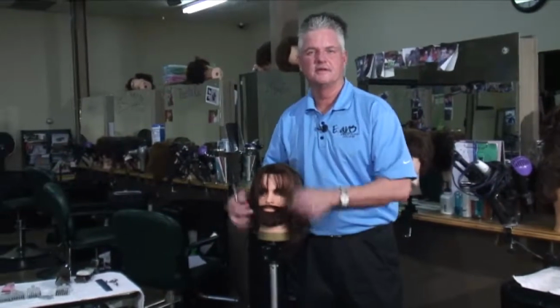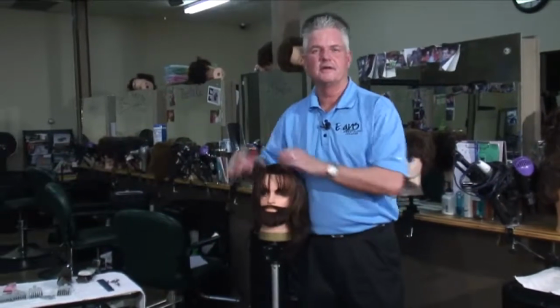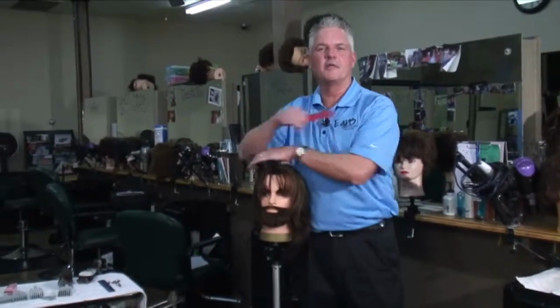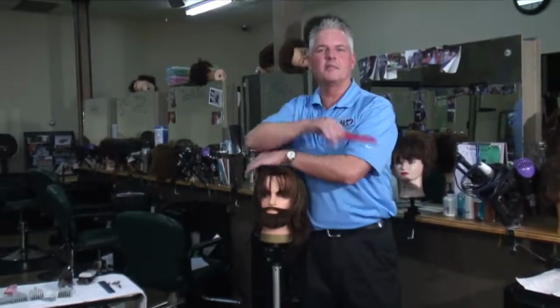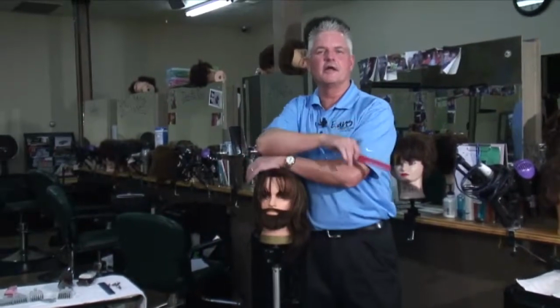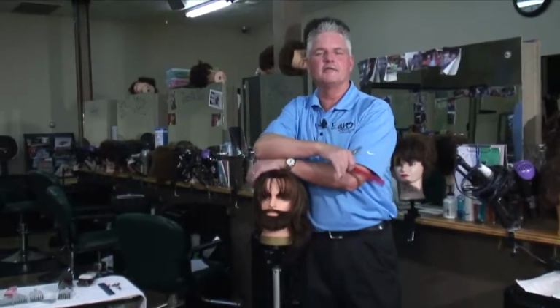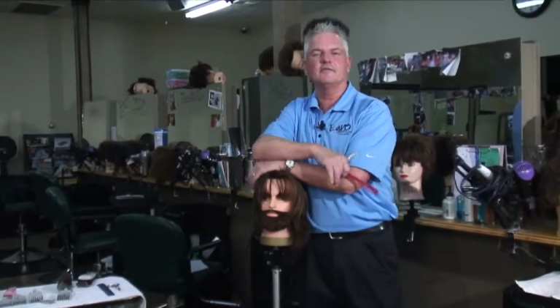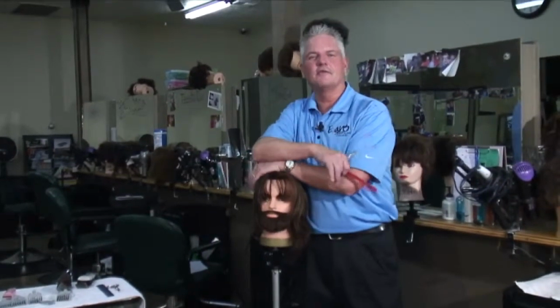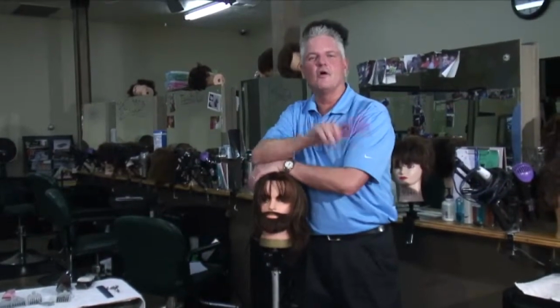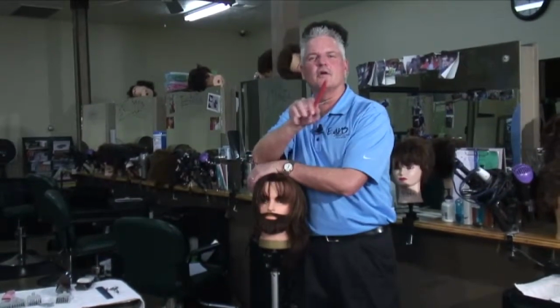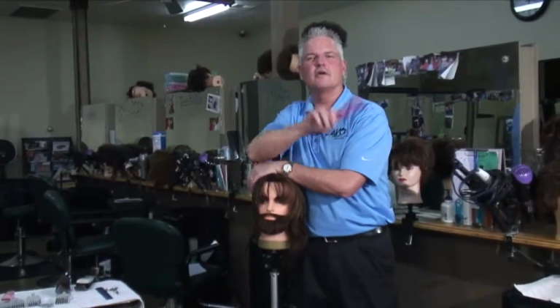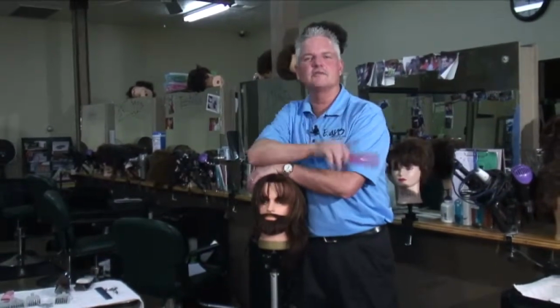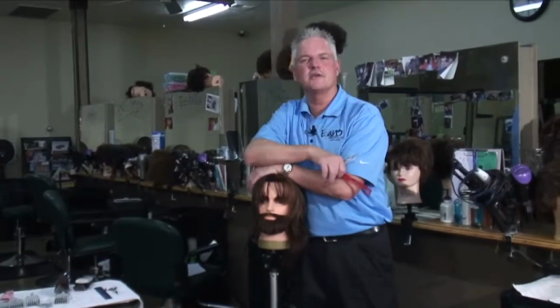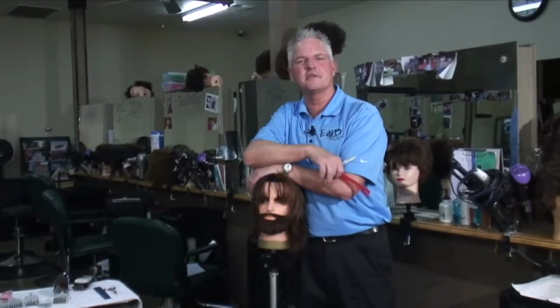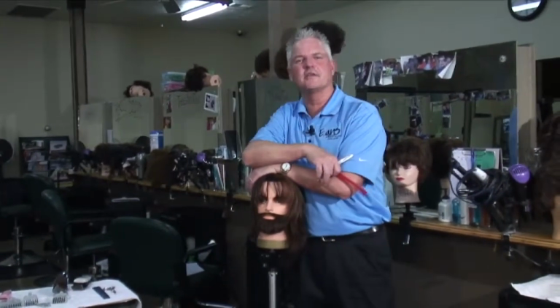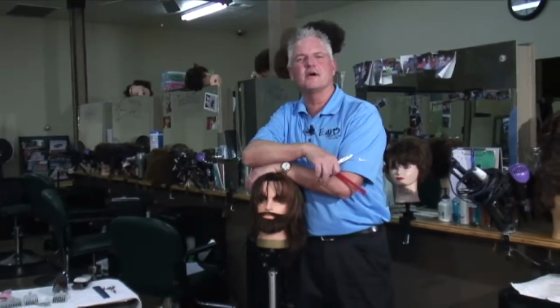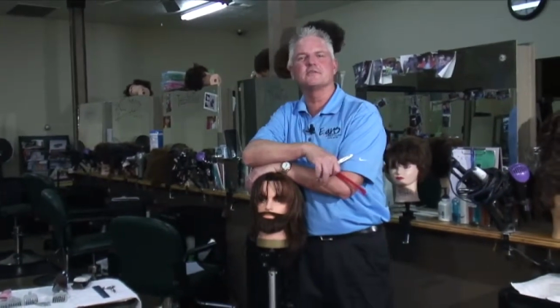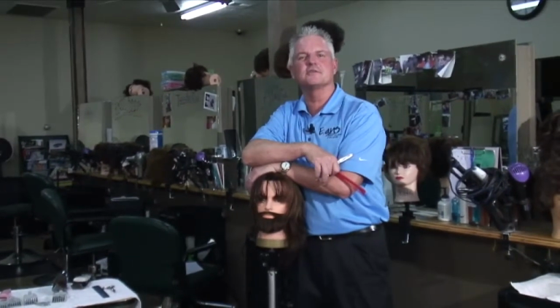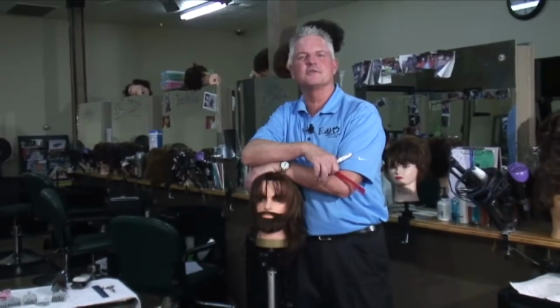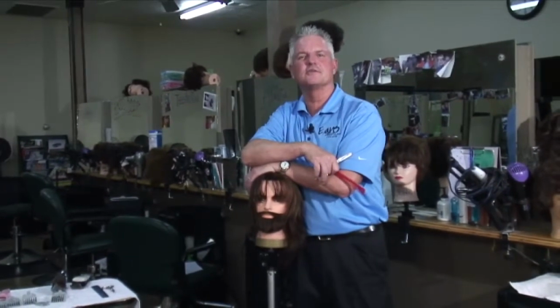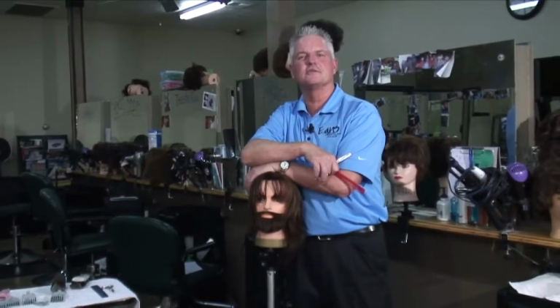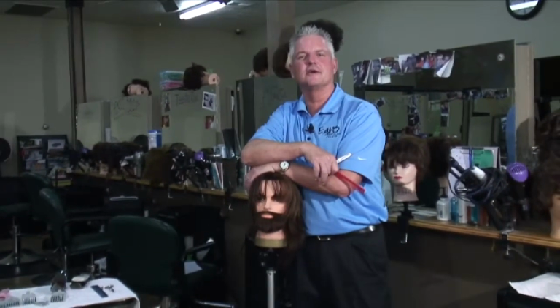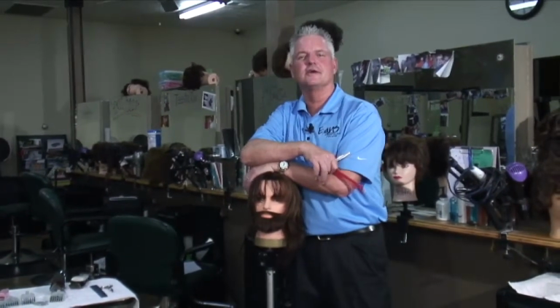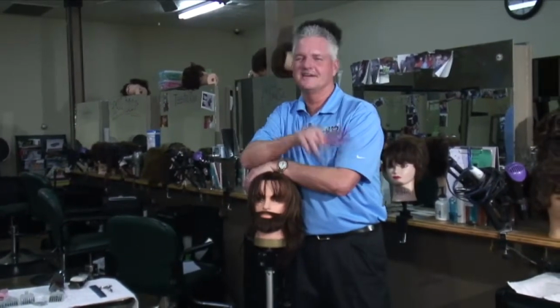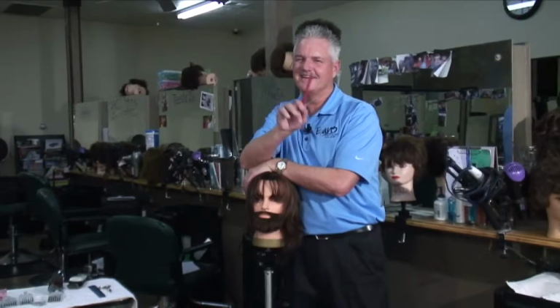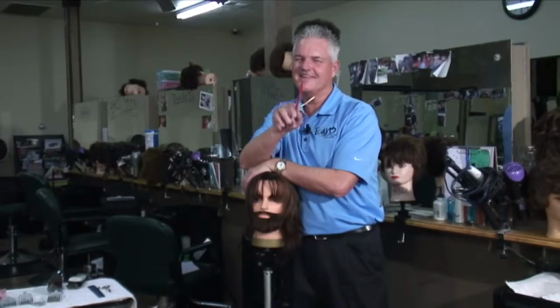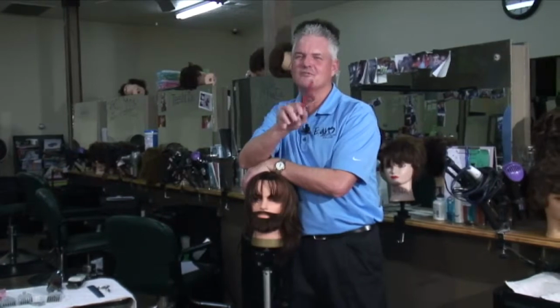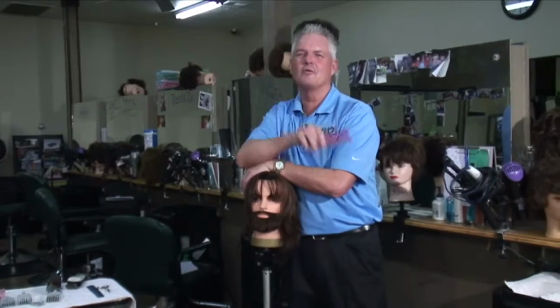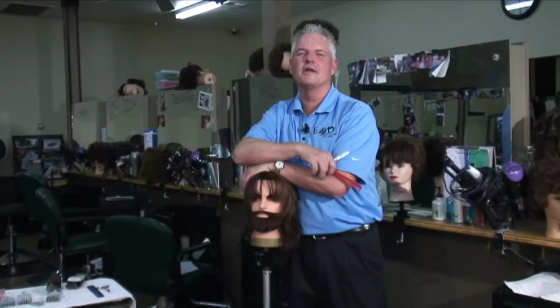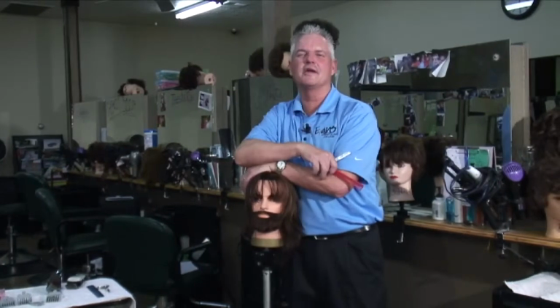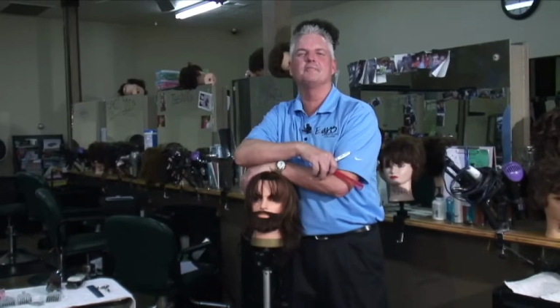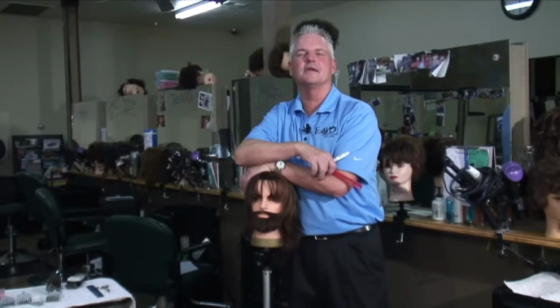I'm Robert Evans, owner of Evans Hairstyling College in St. George, Utah. That's one way to cut bangs.